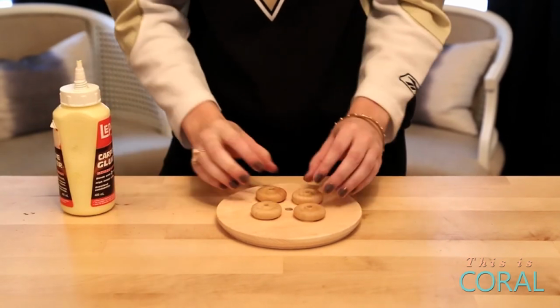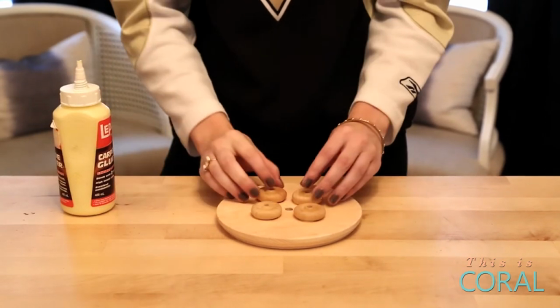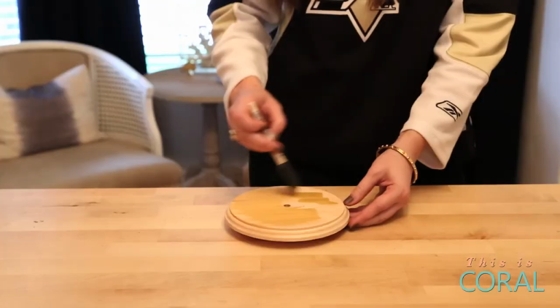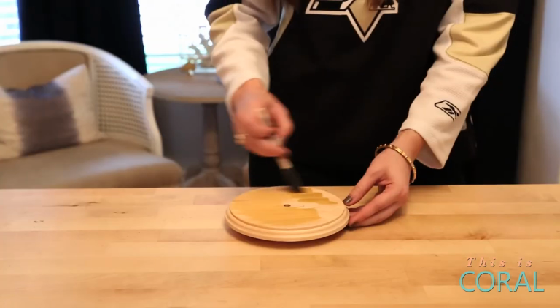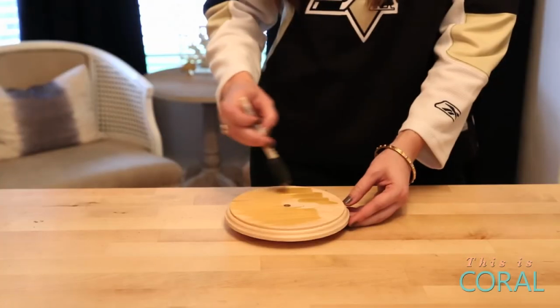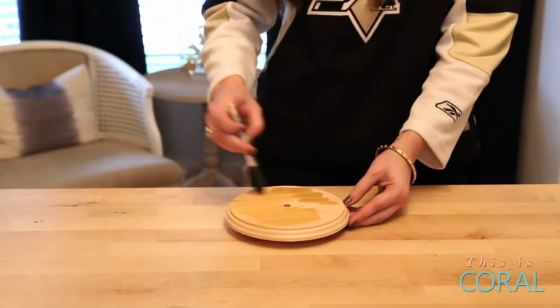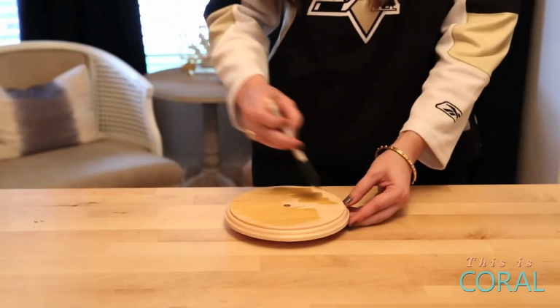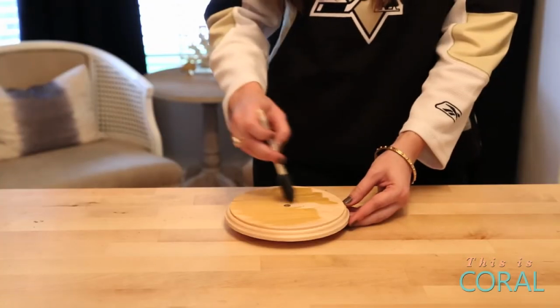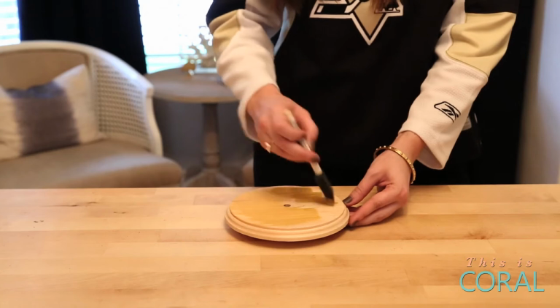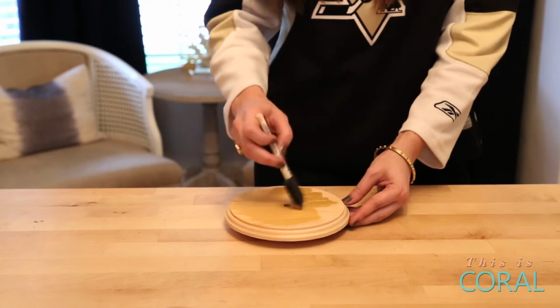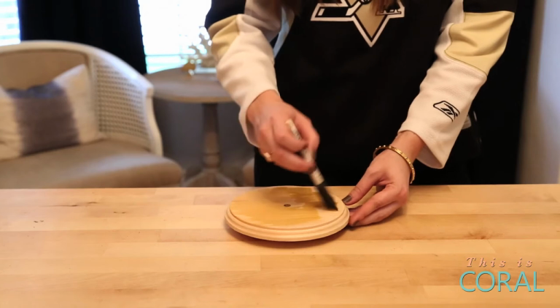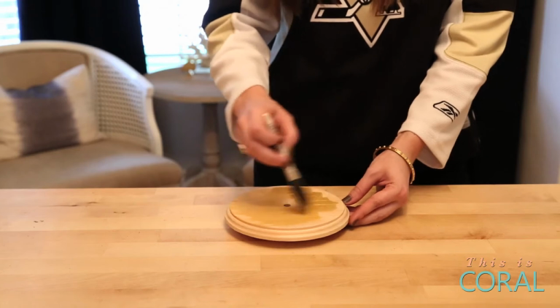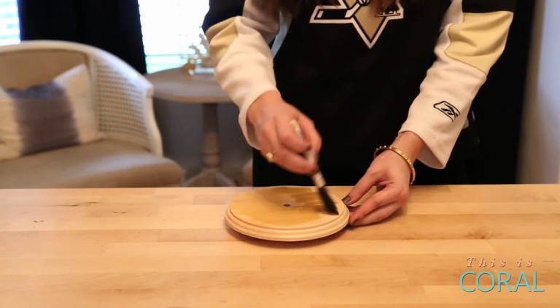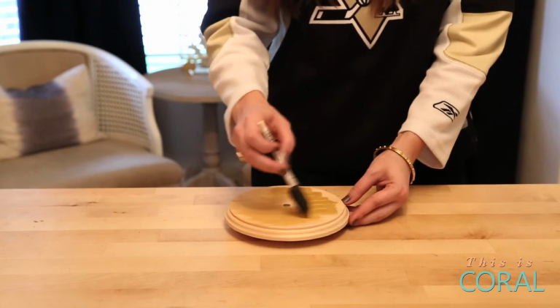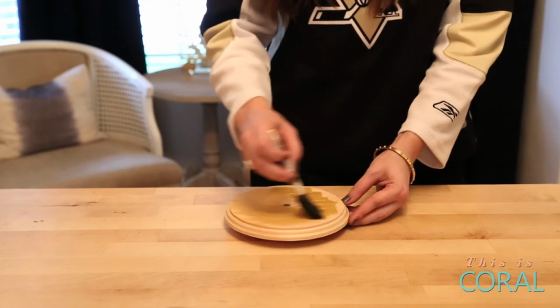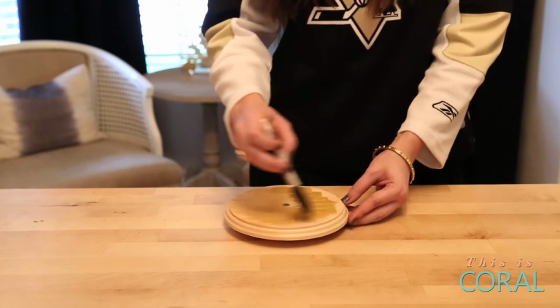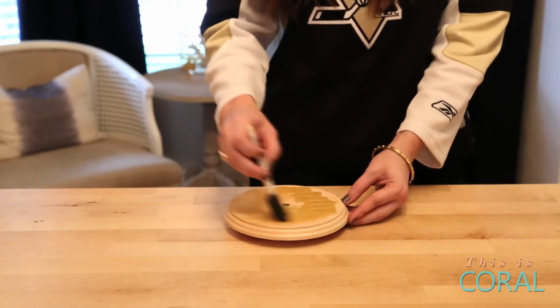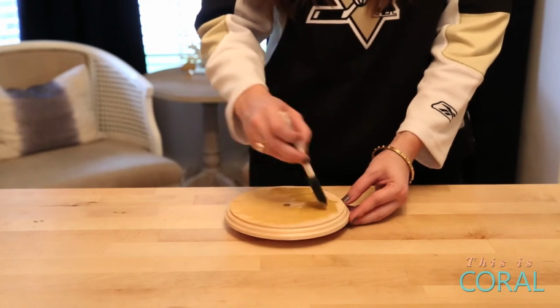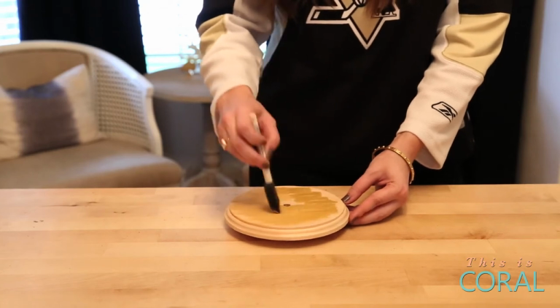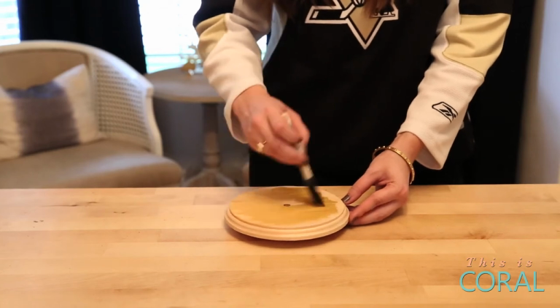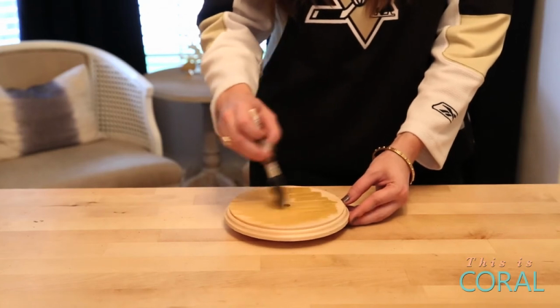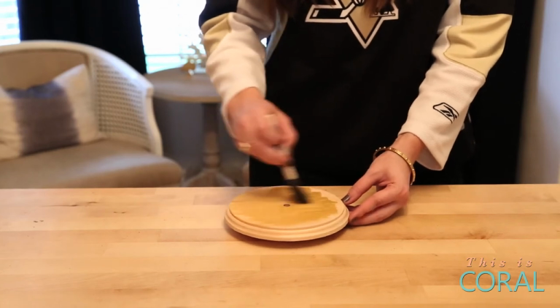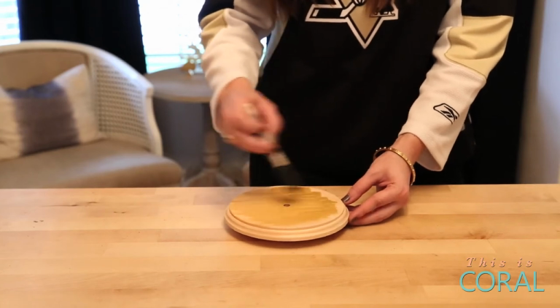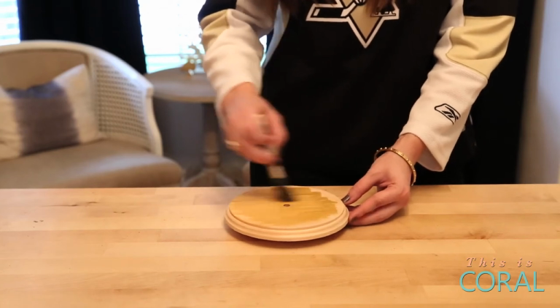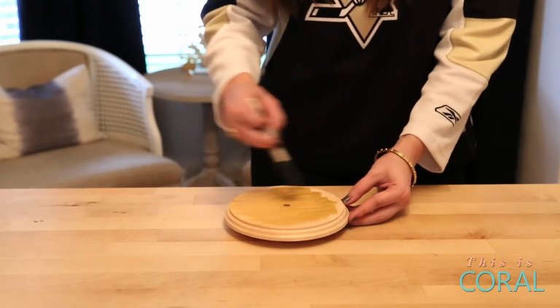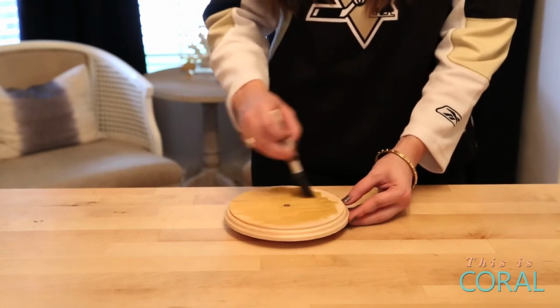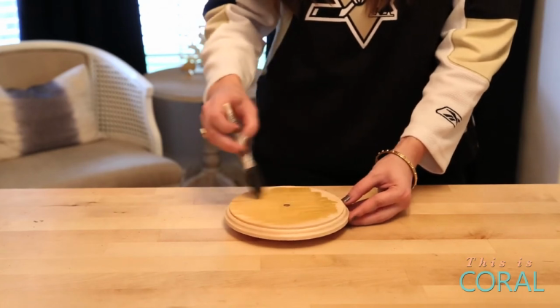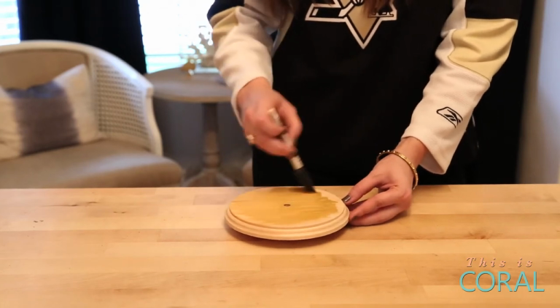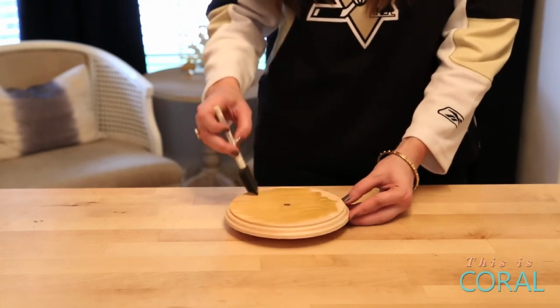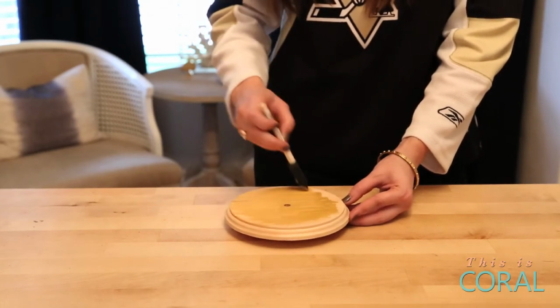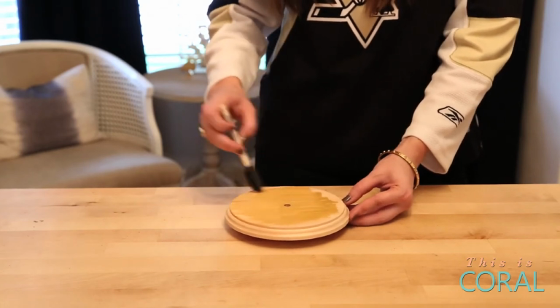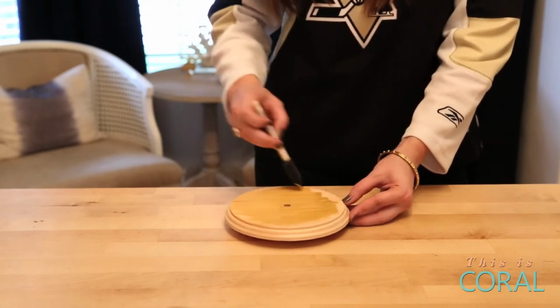Using the craft paint and foam brushes, paint the cloche base however you like.